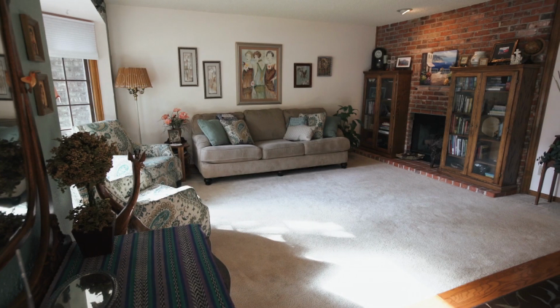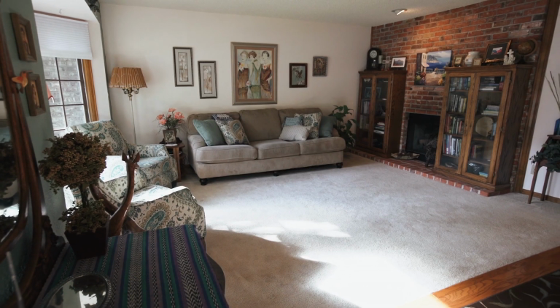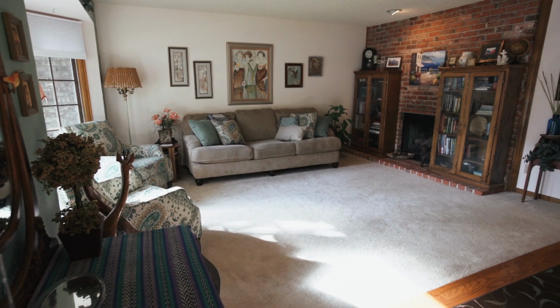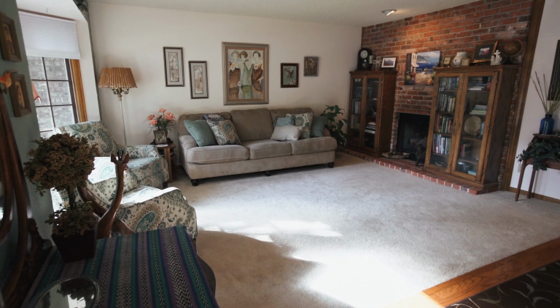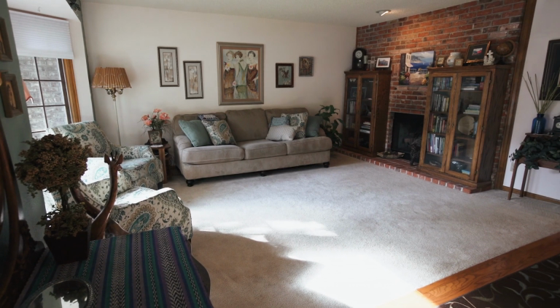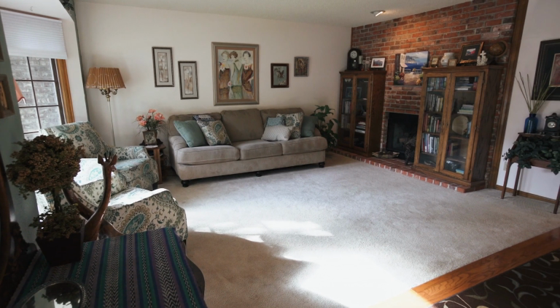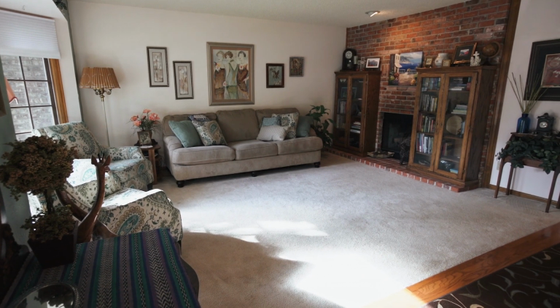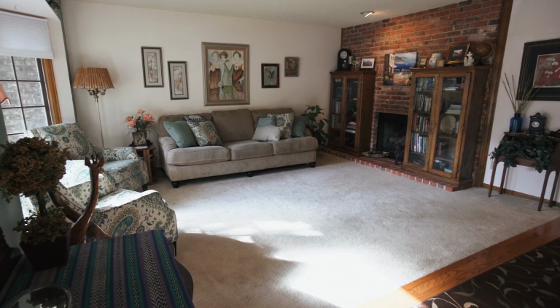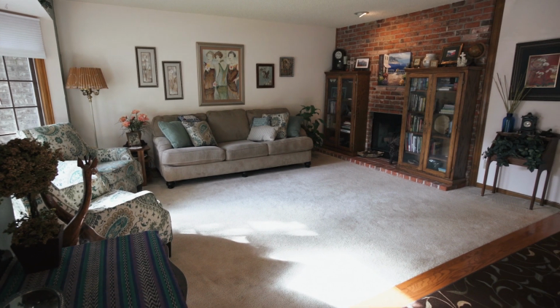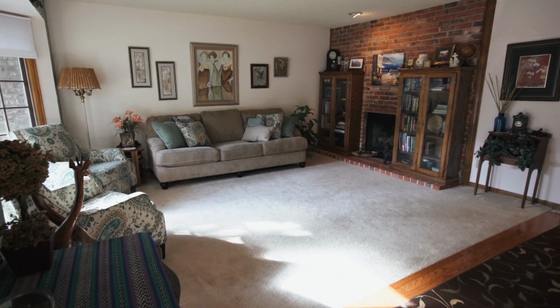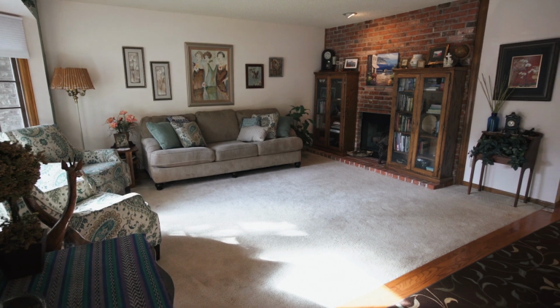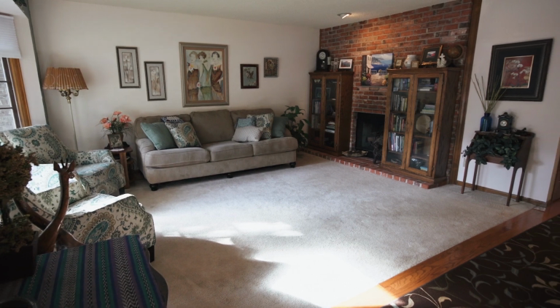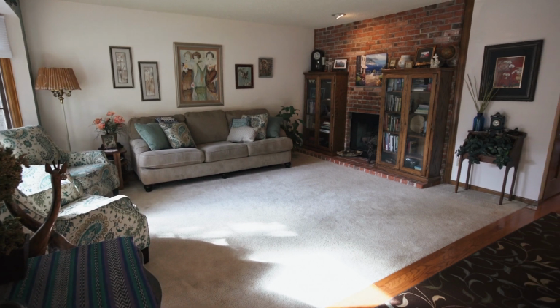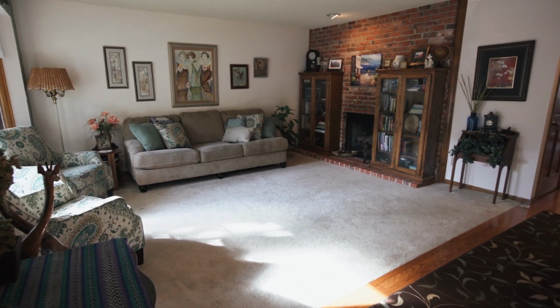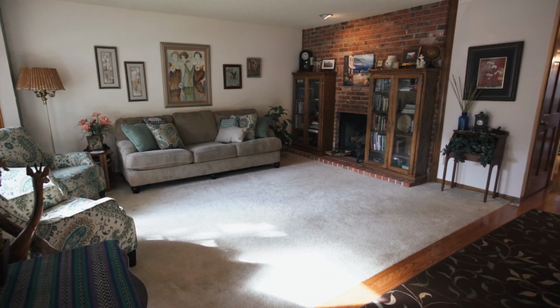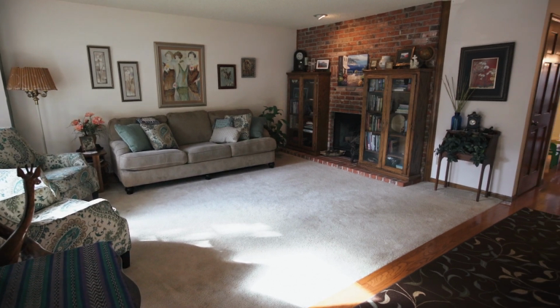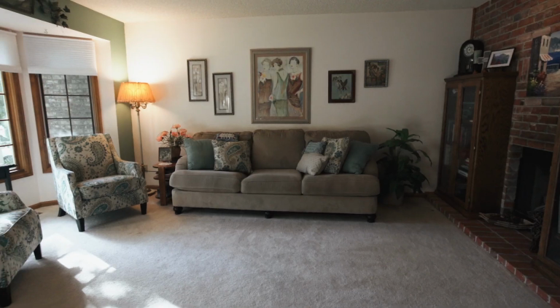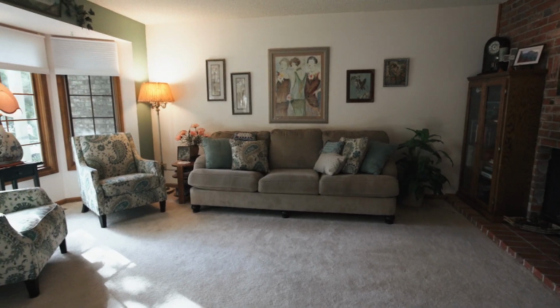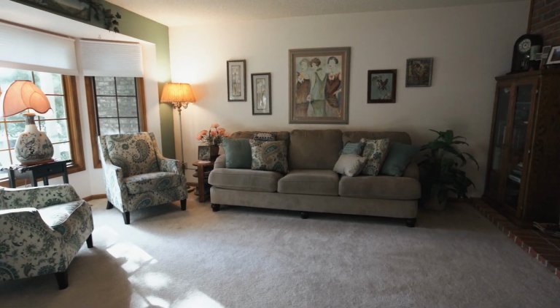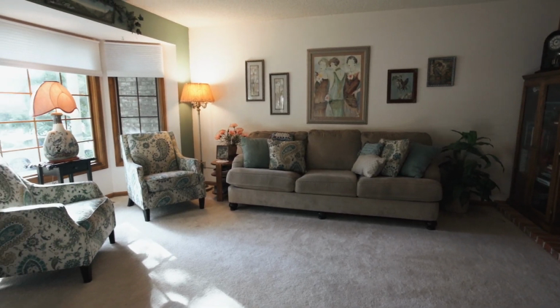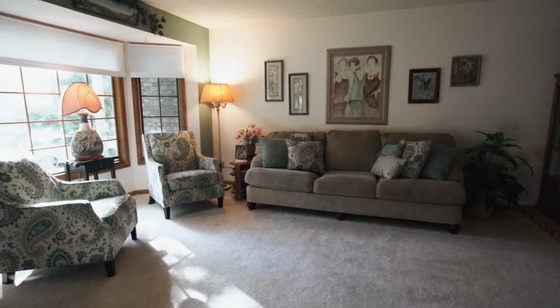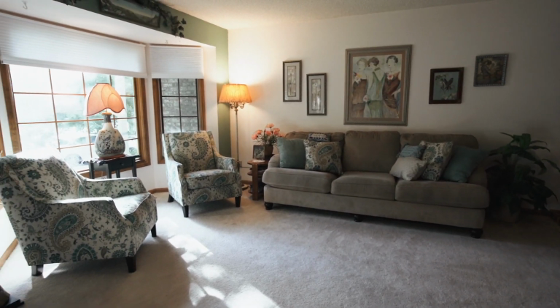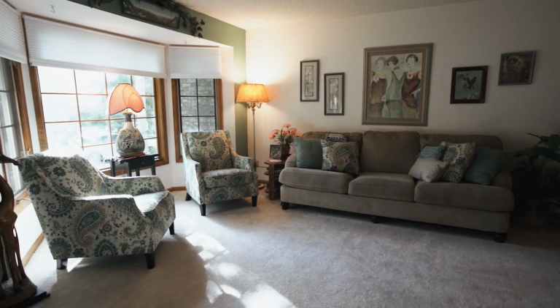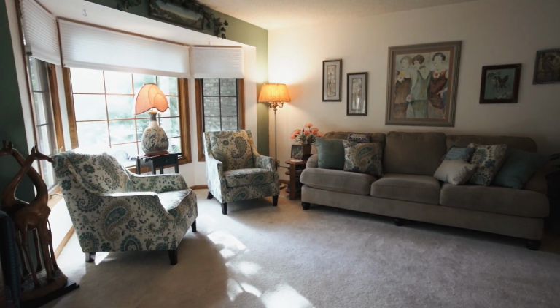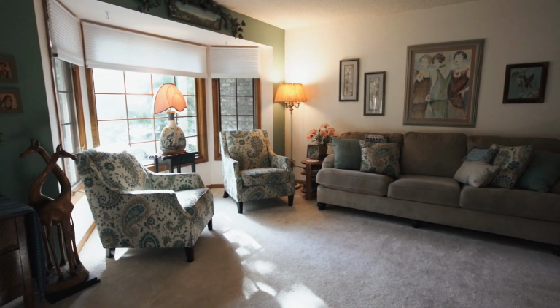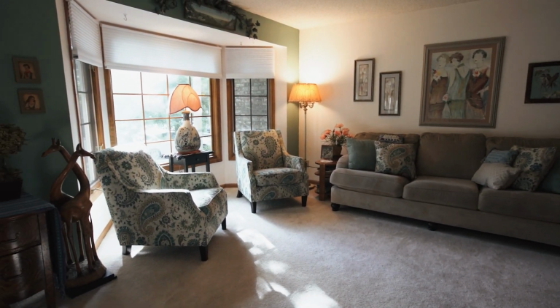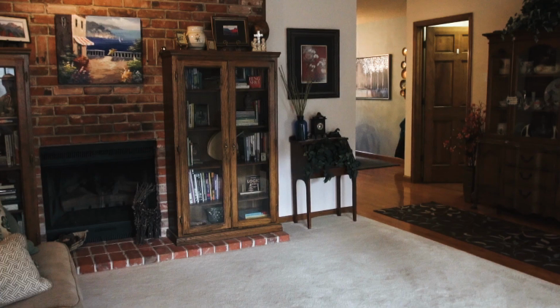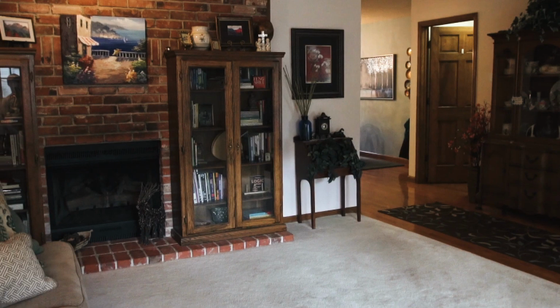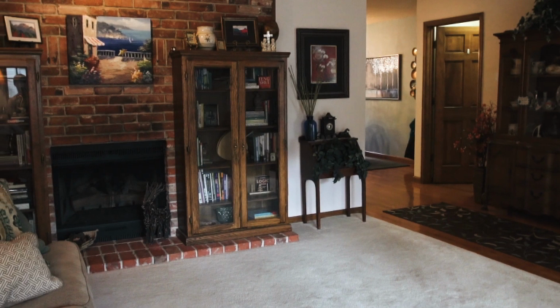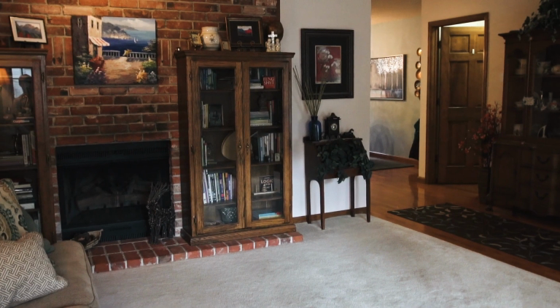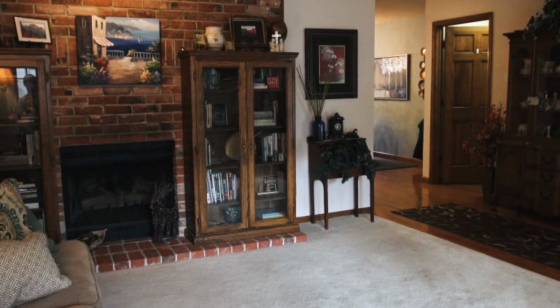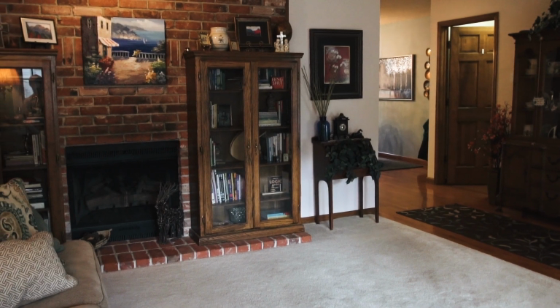Welcome home. You will enter into your comfortable living room with a scenic bay window and cozy gas fireplace.